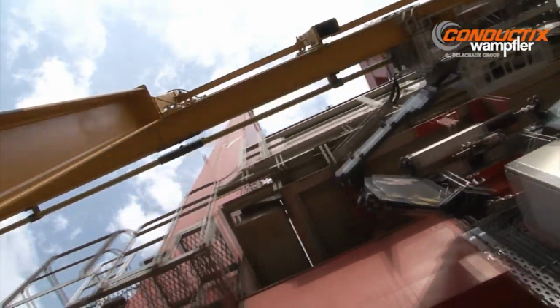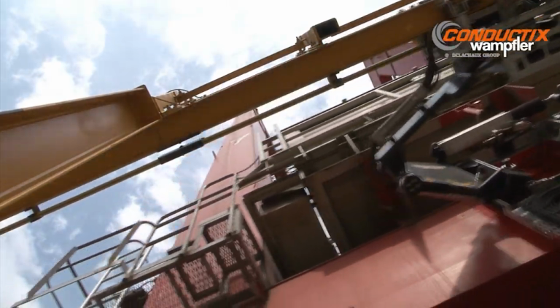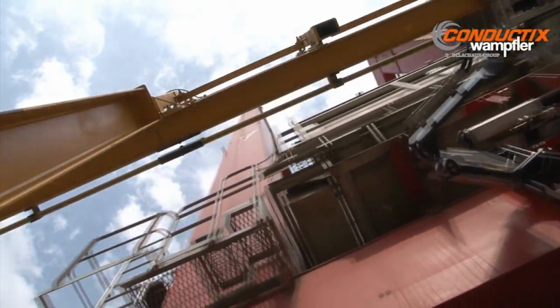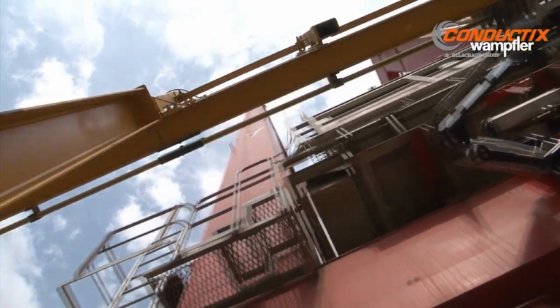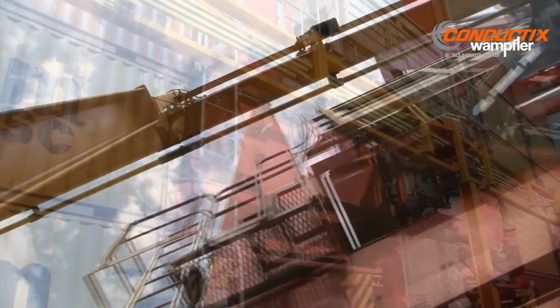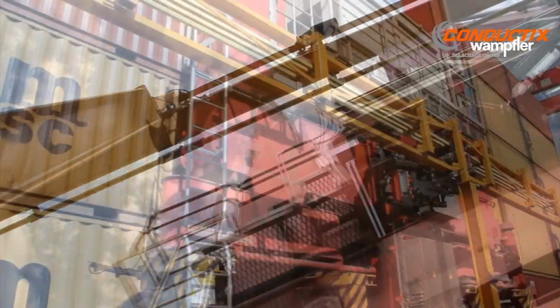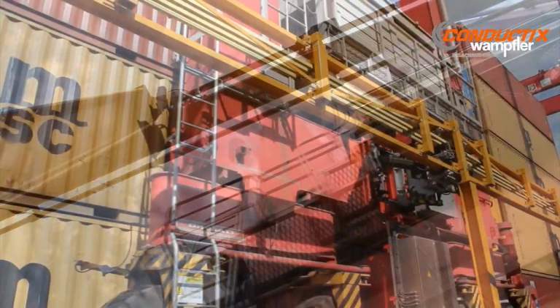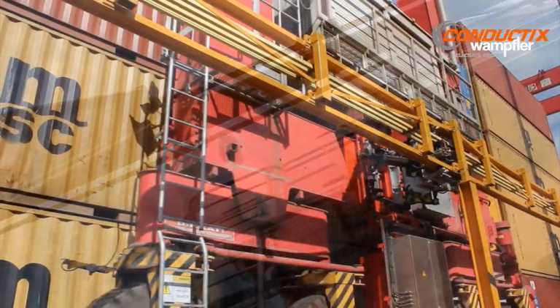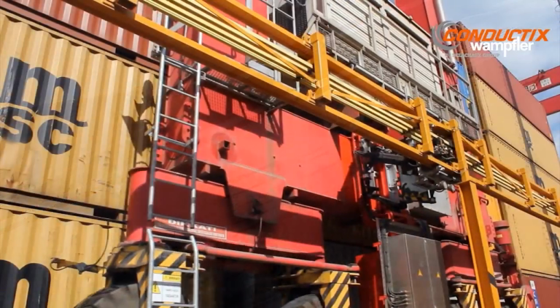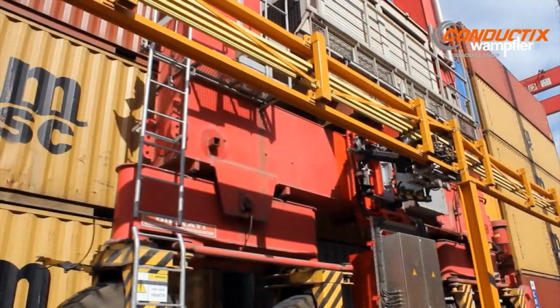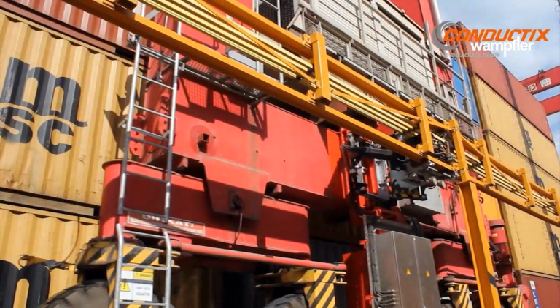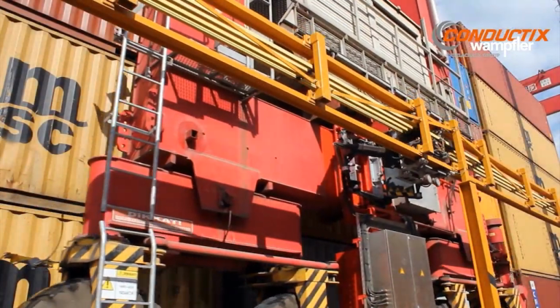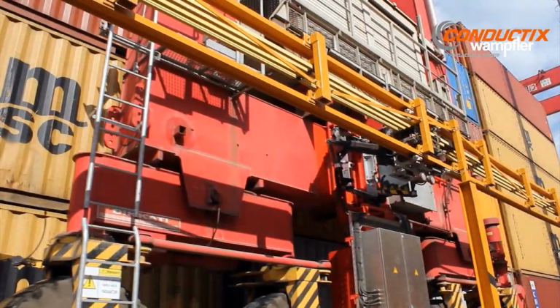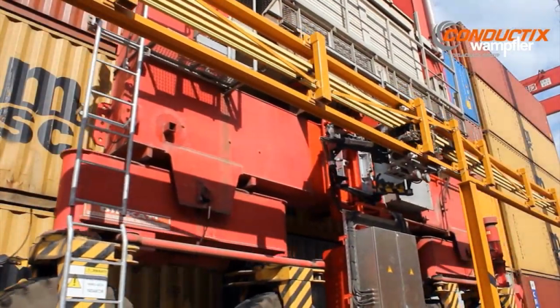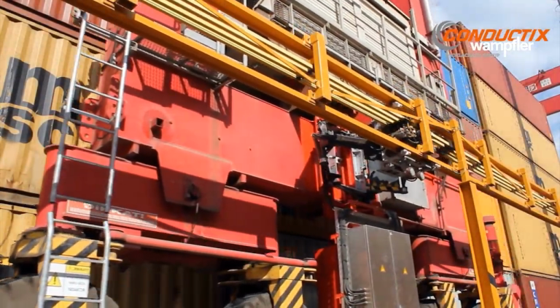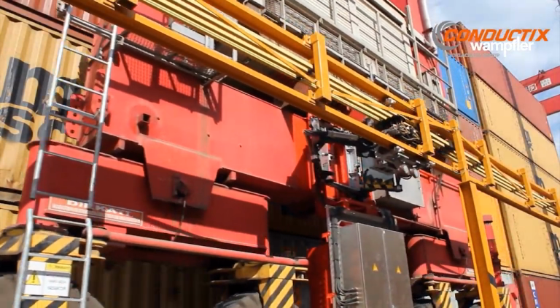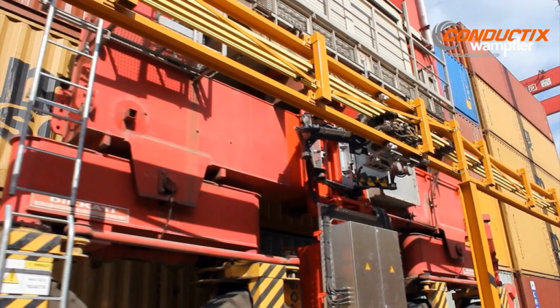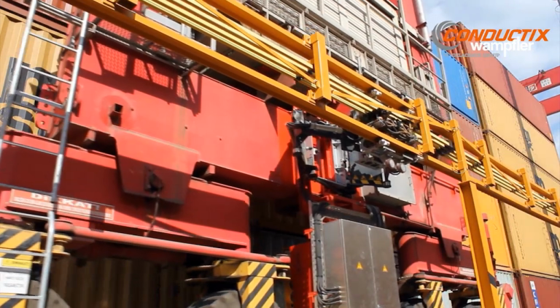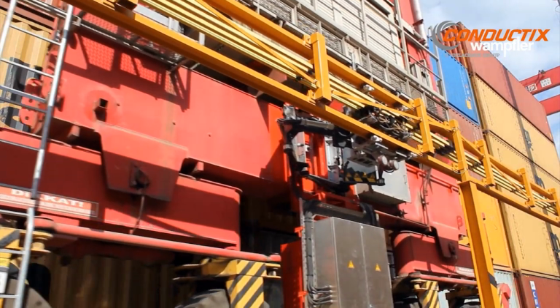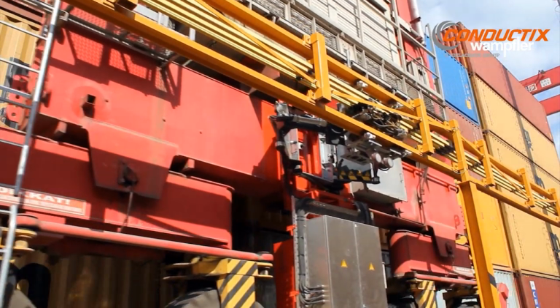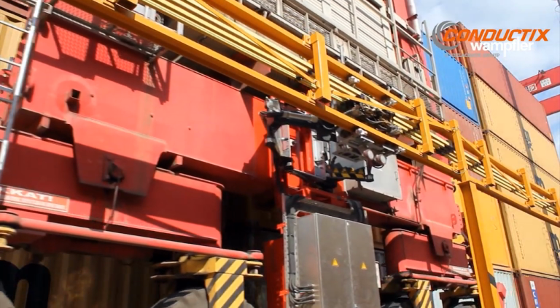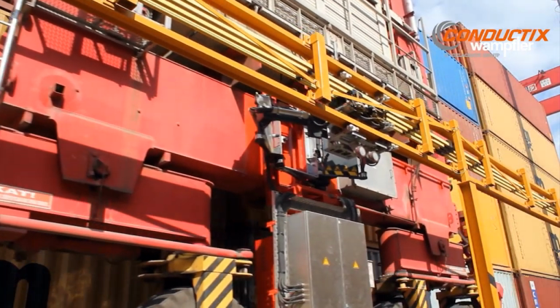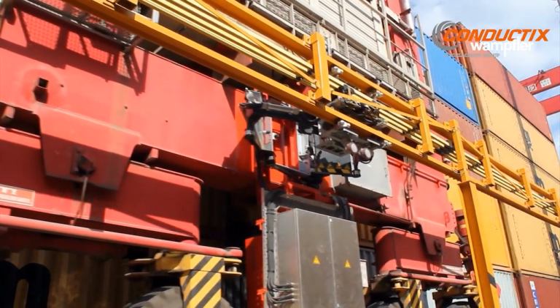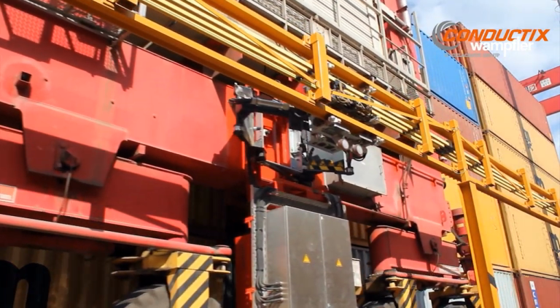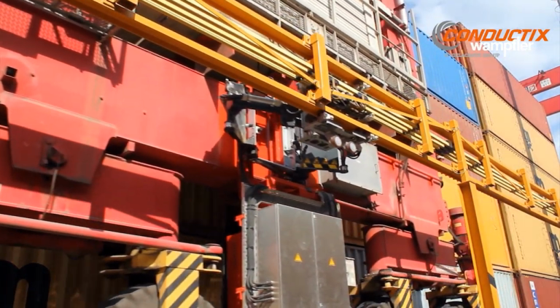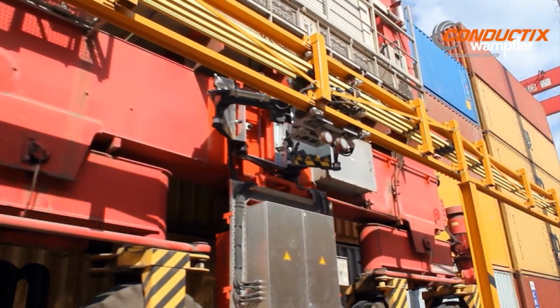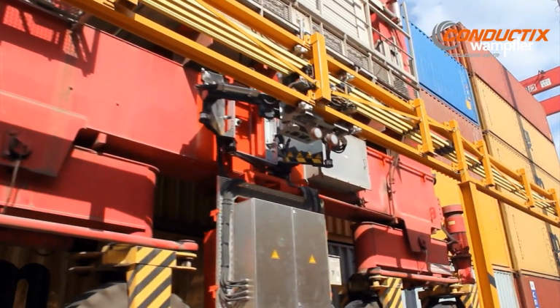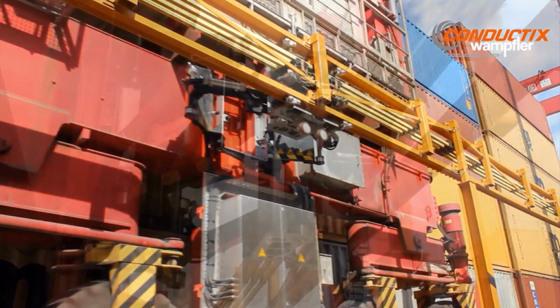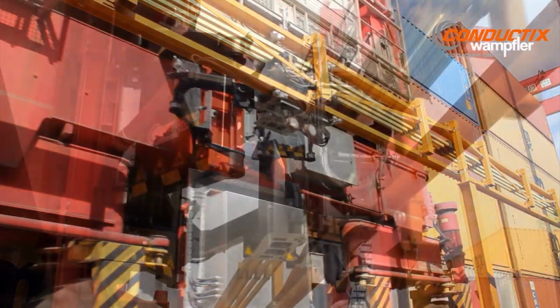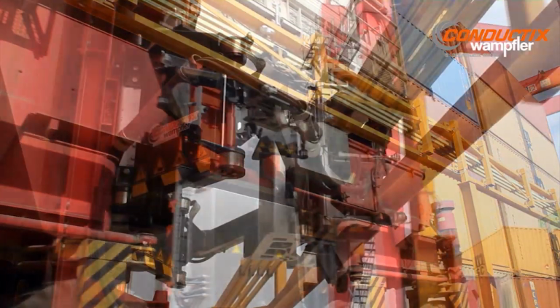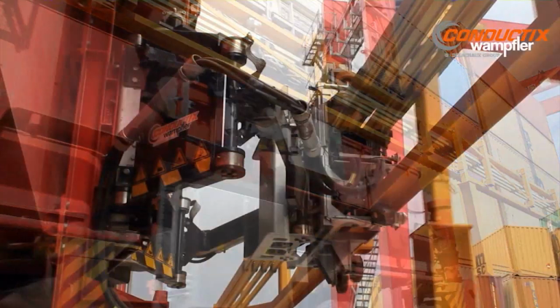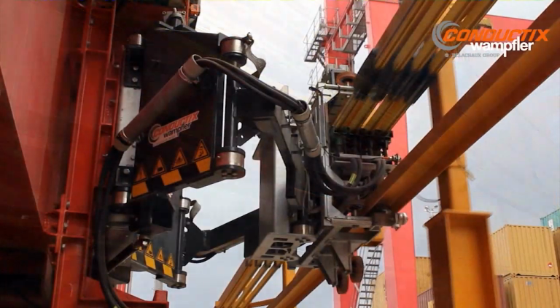With the drive-in P system, the collector trolley is allowed to move freely on the steel frame during operation.